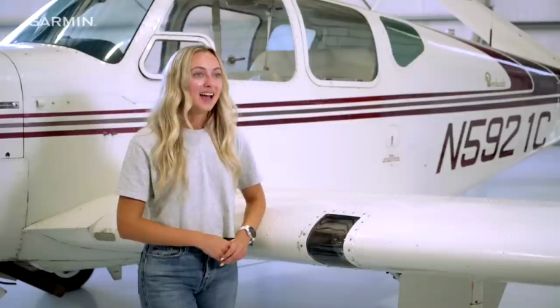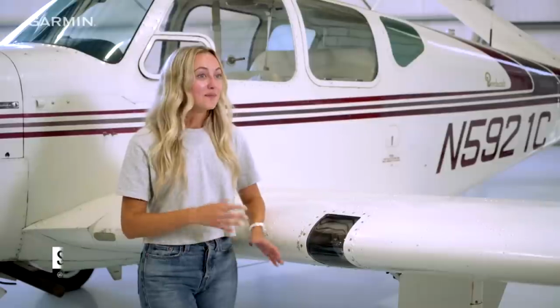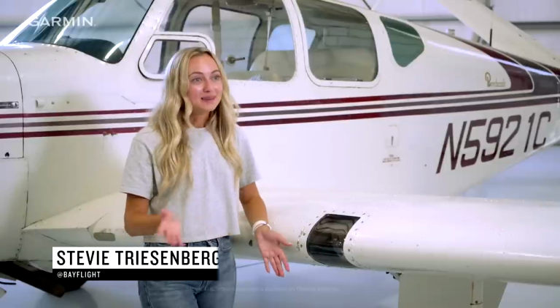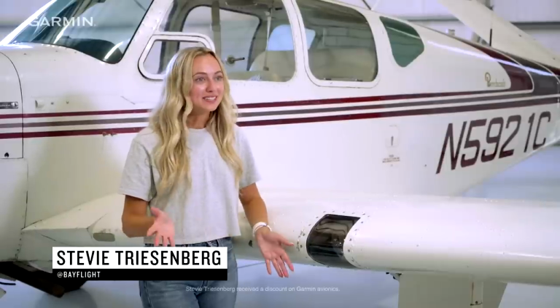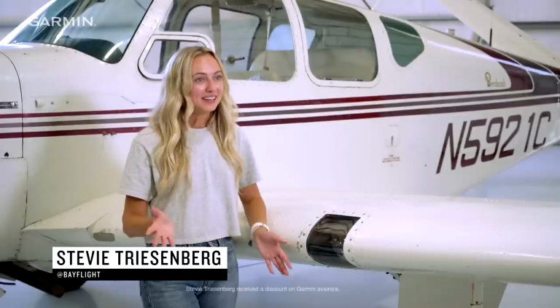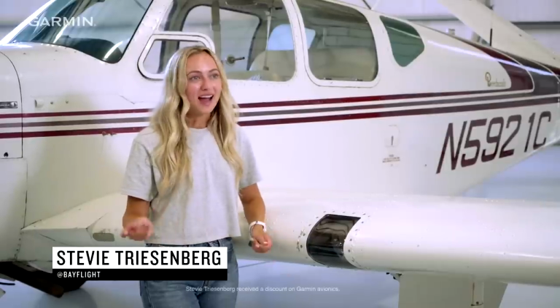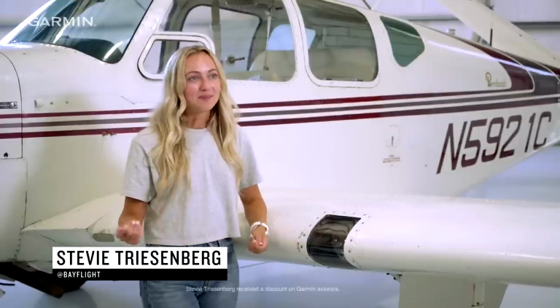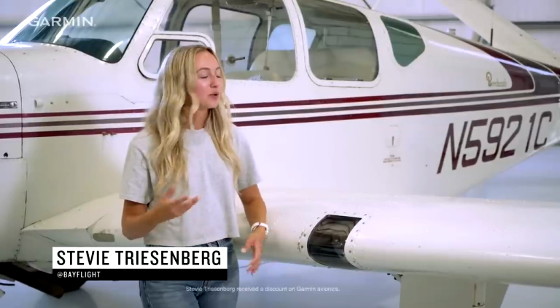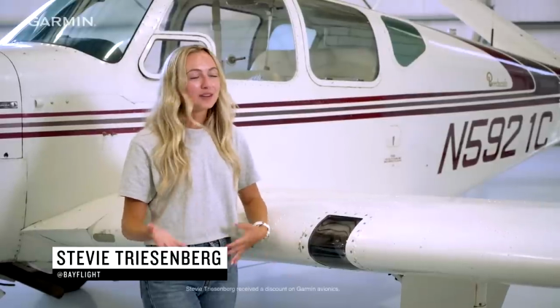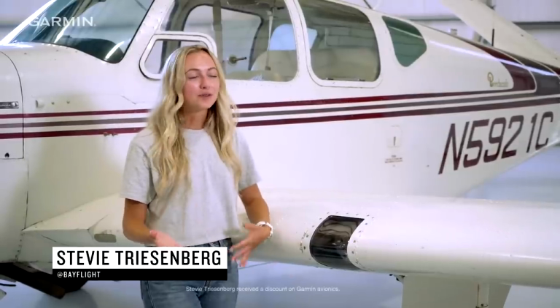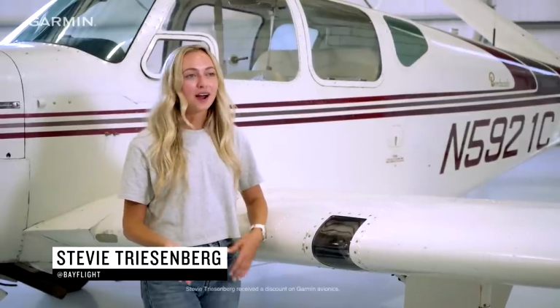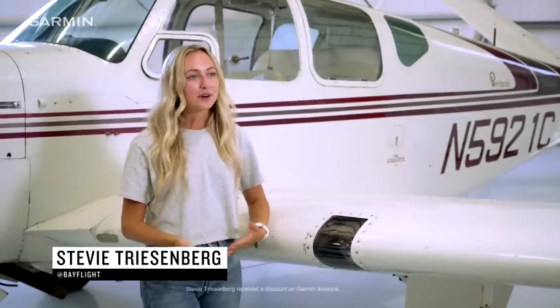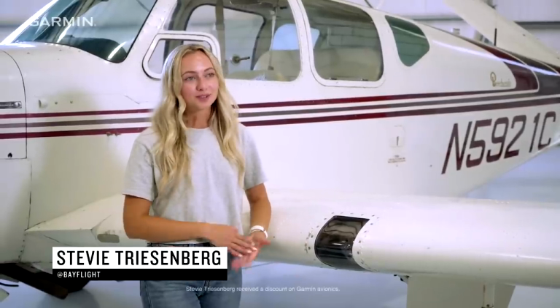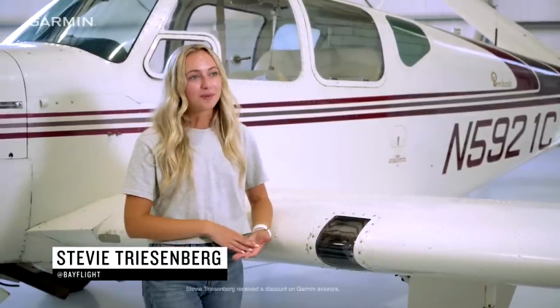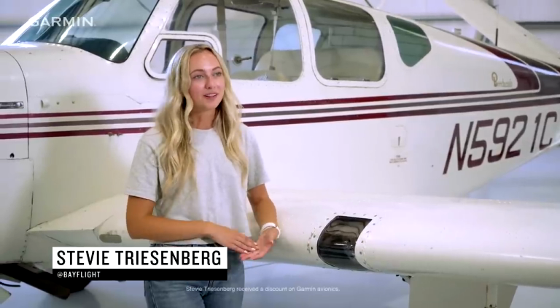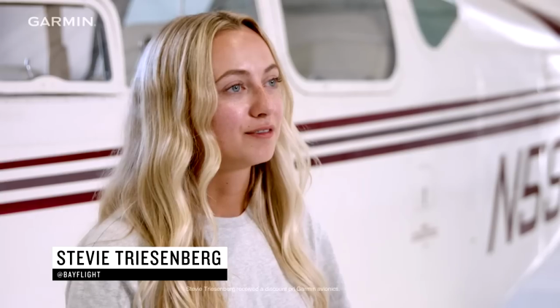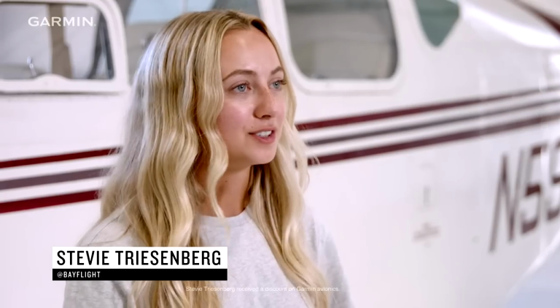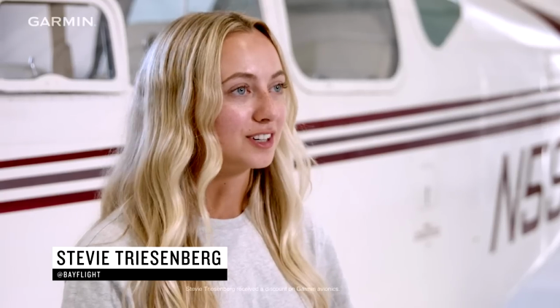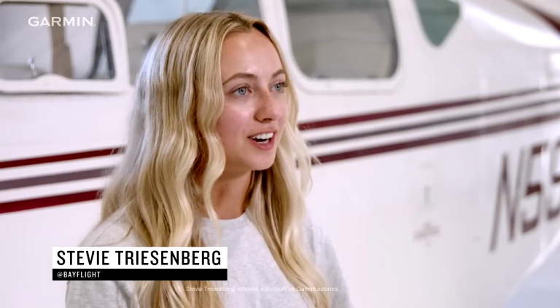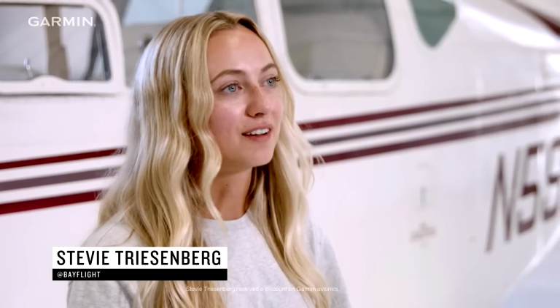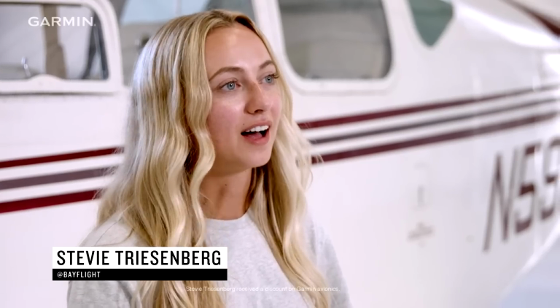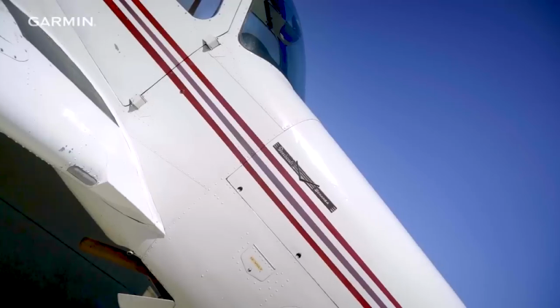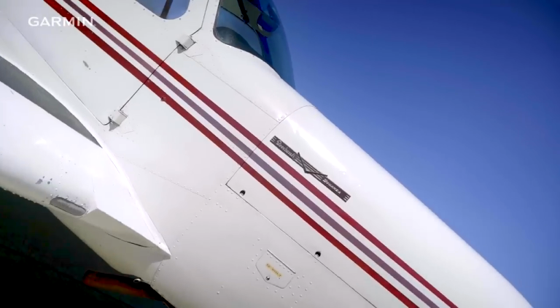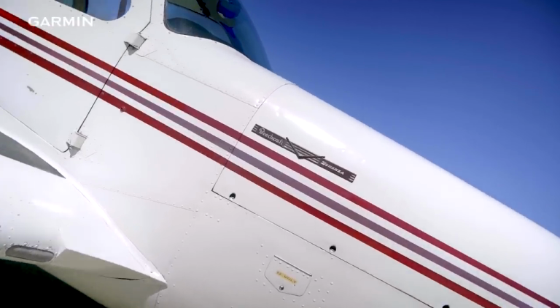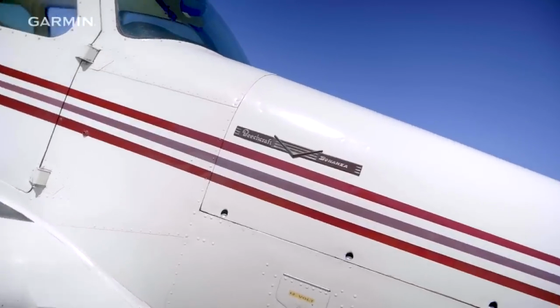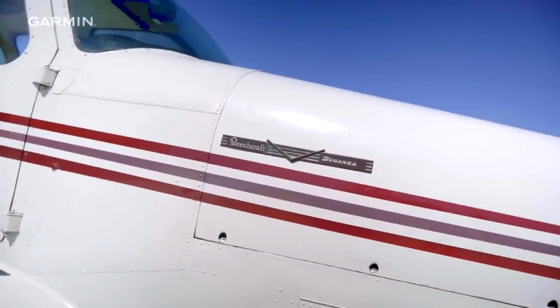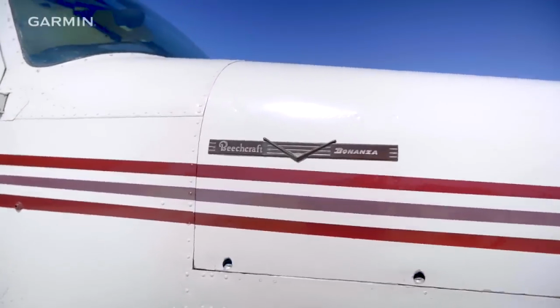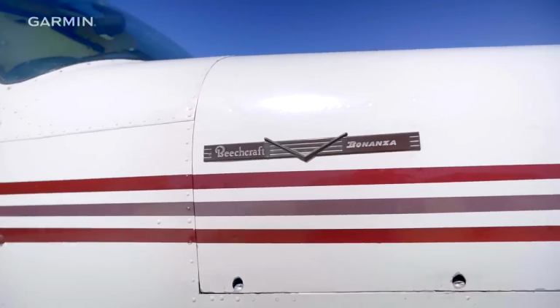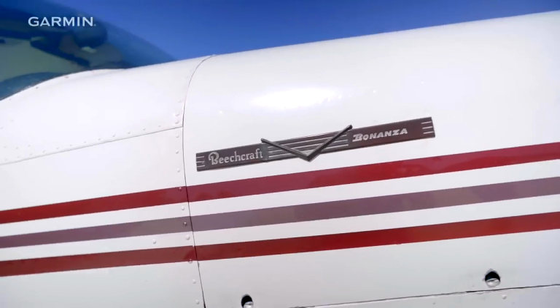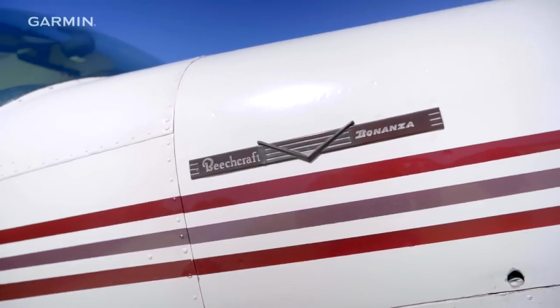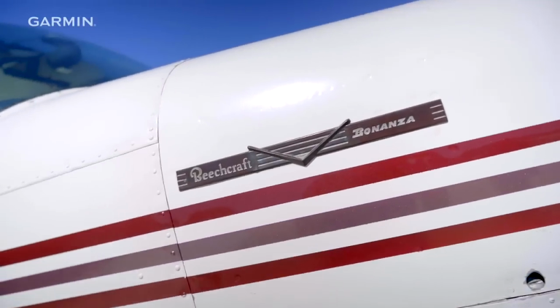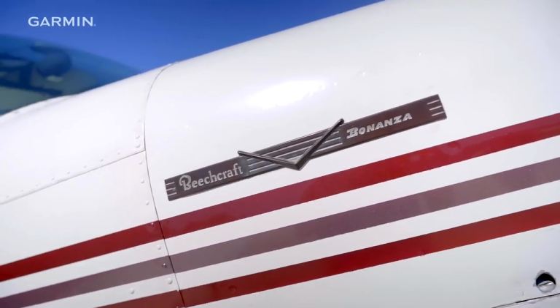My name is Stevie. I'm 24. I'm a commercial pilot, flight instructor, and I fly a 1952 C-35 Bonanza.